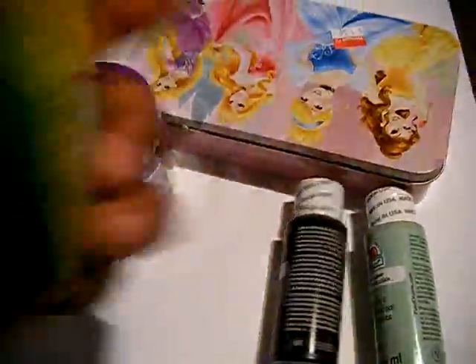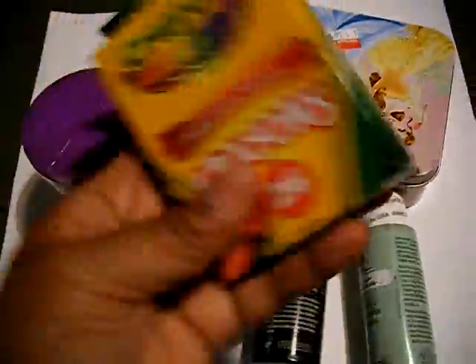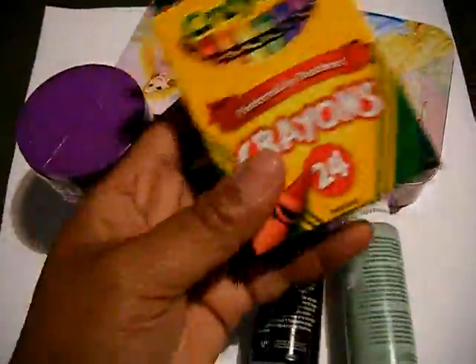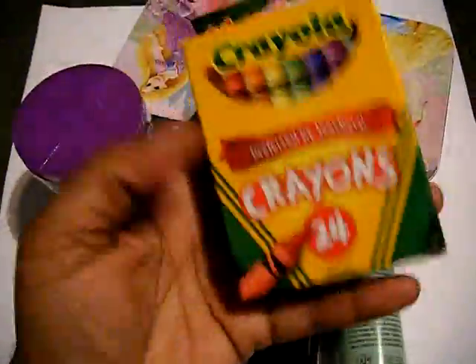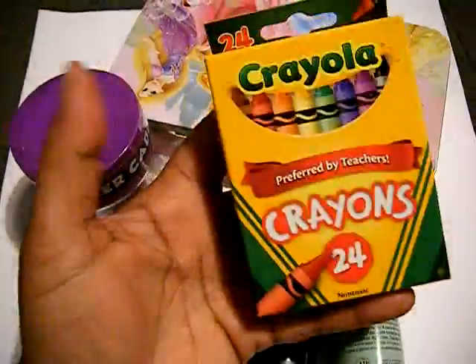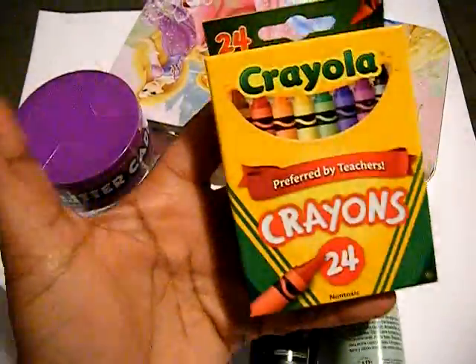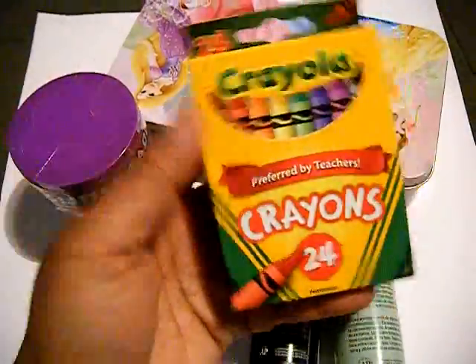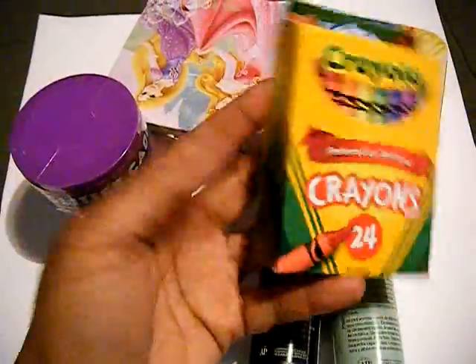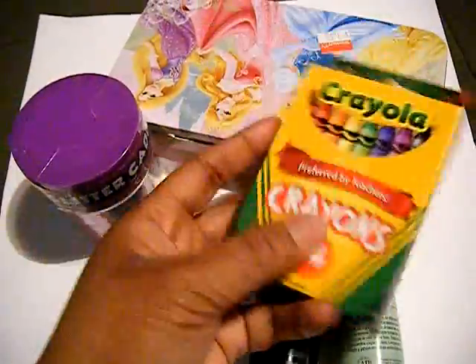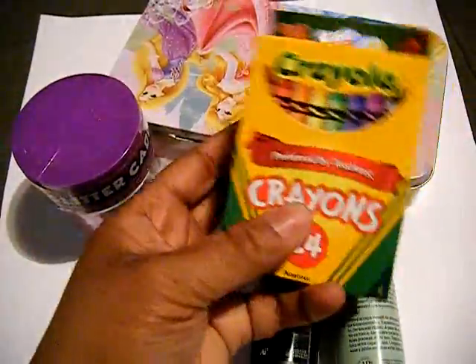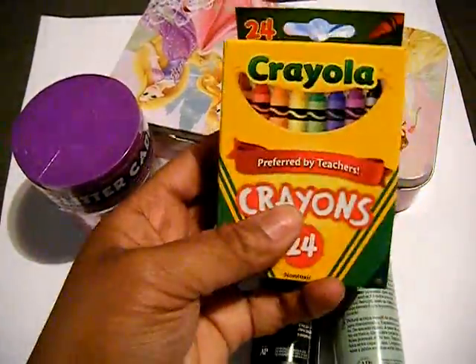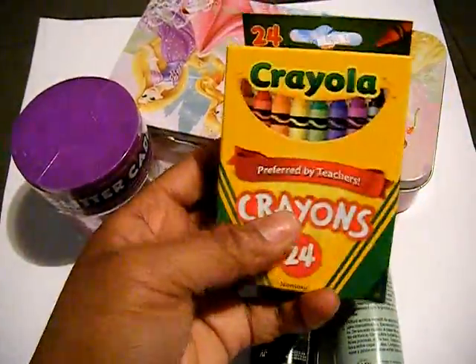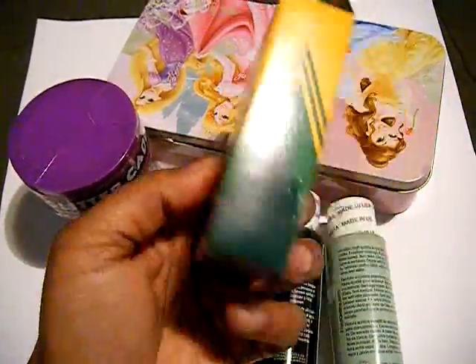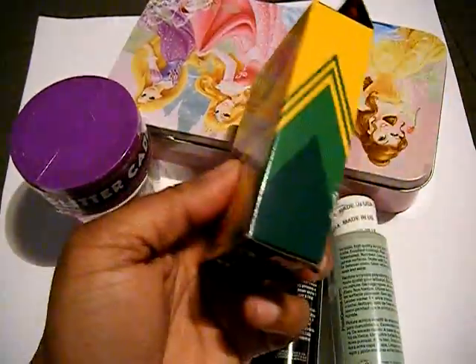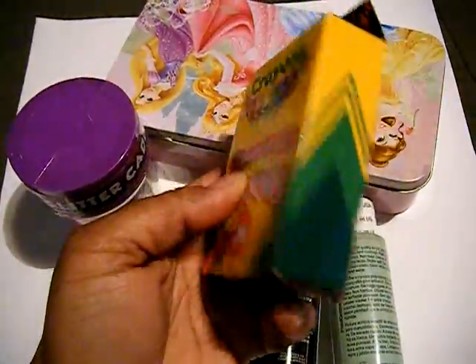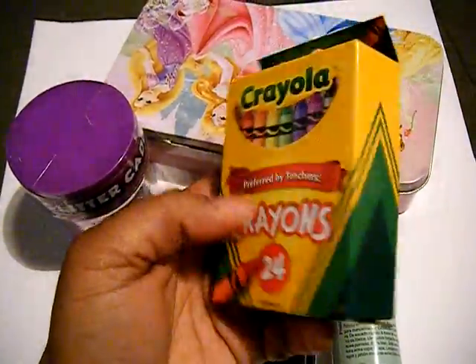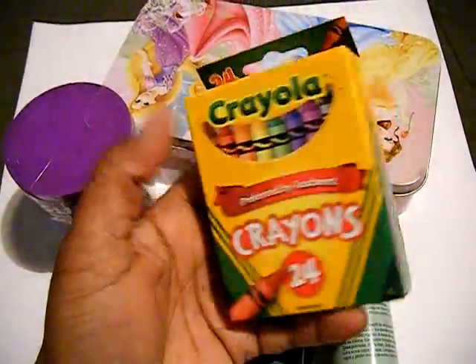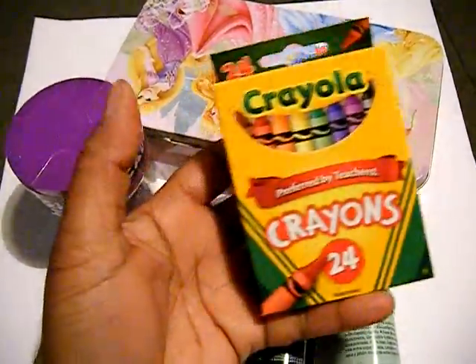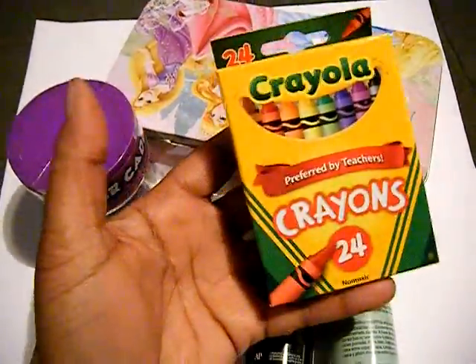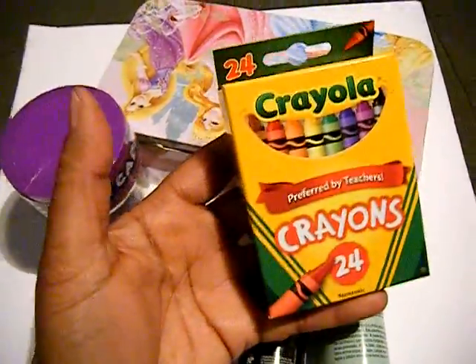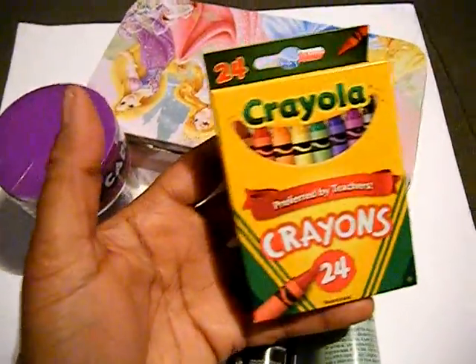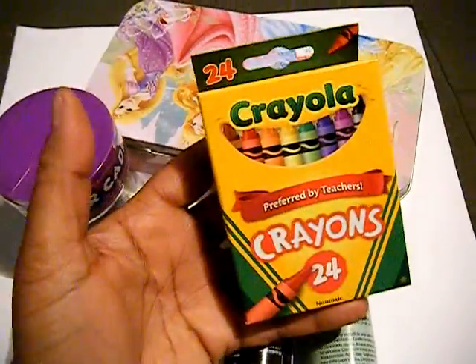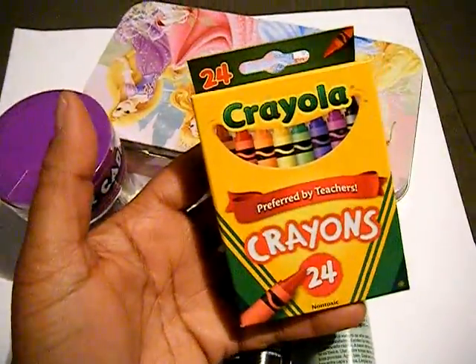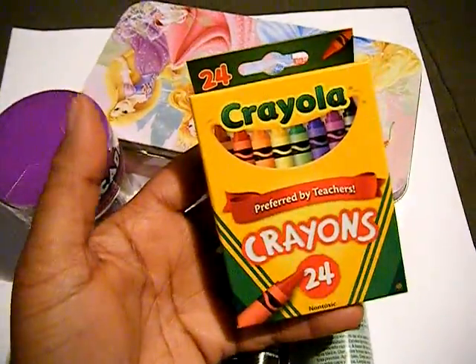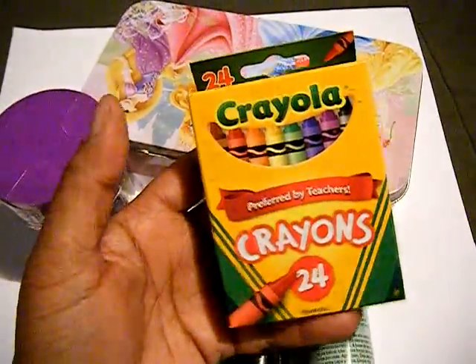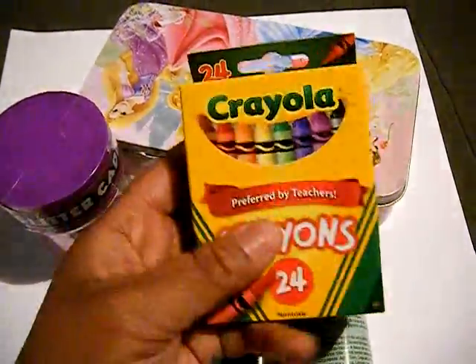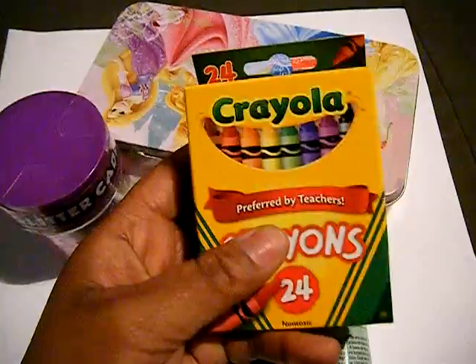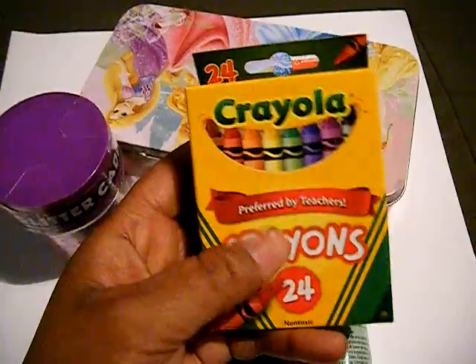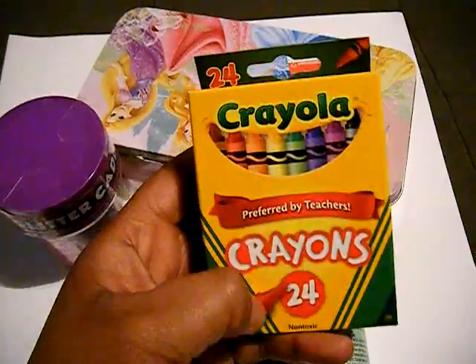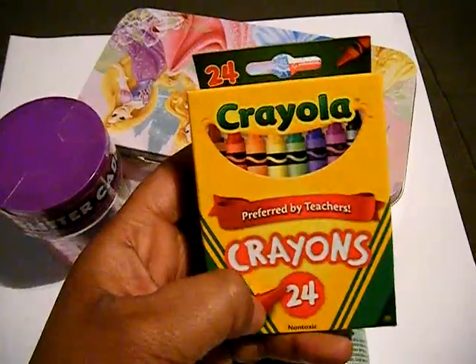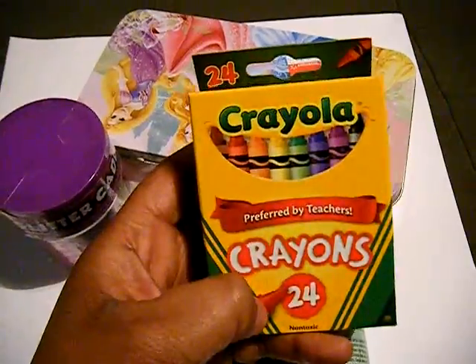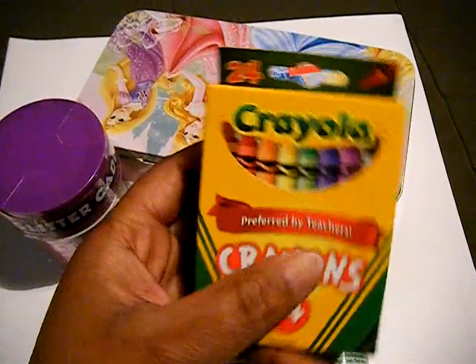I got these for $1.37. My daughter wanted some more crayons, so I got these for her. It's the 24 Crayola.